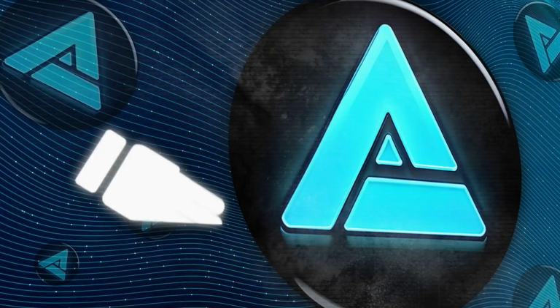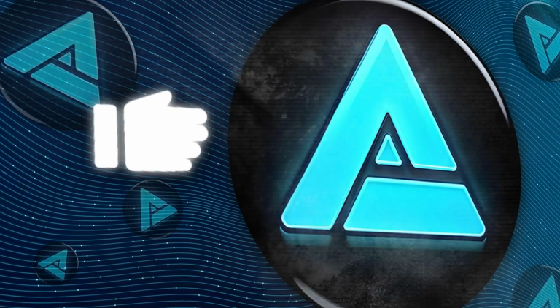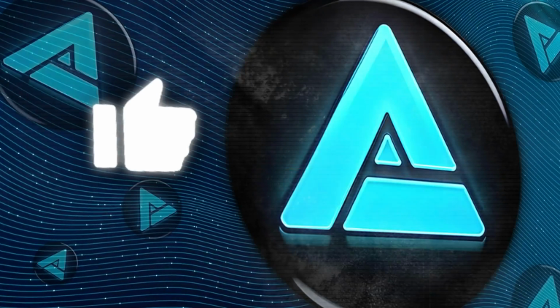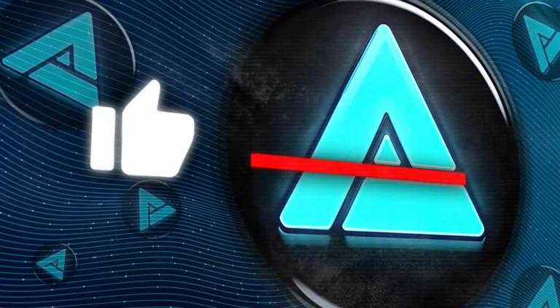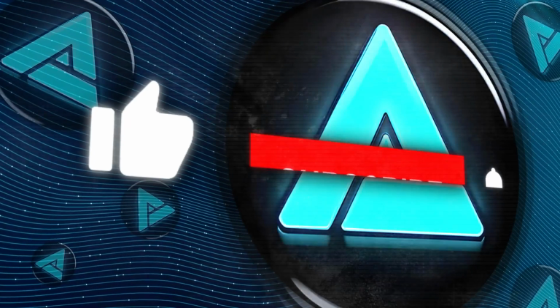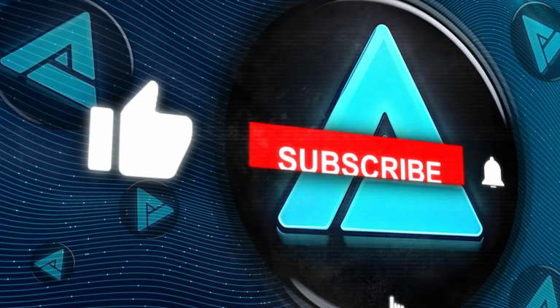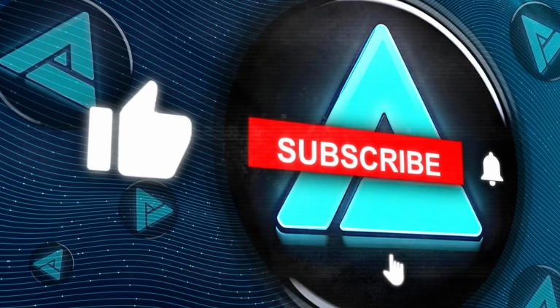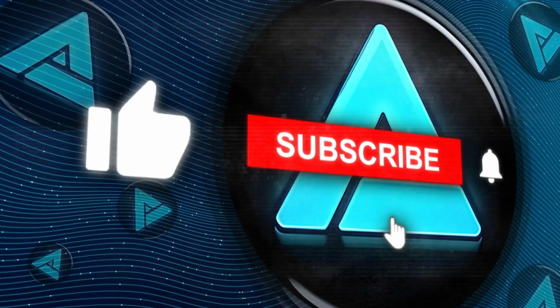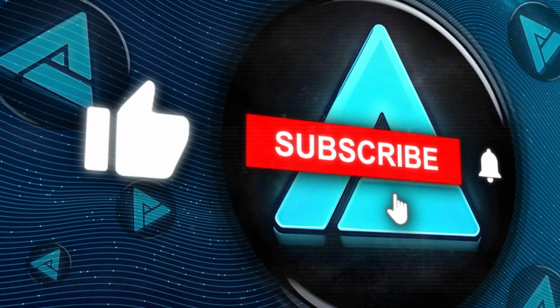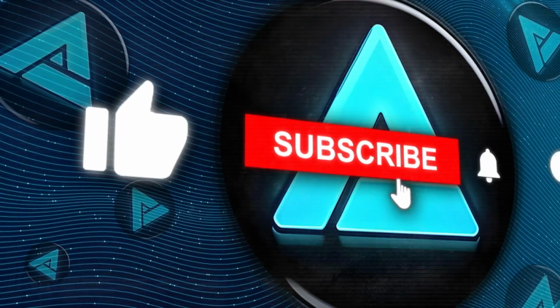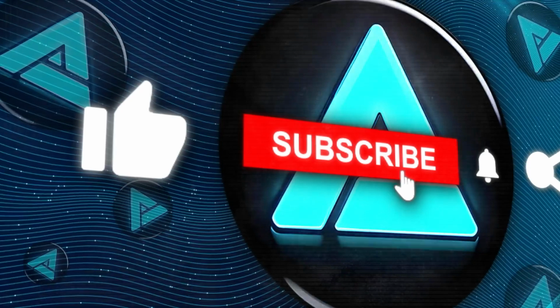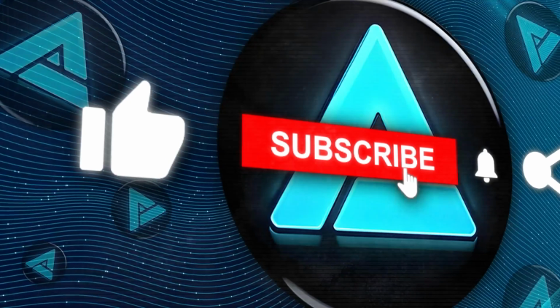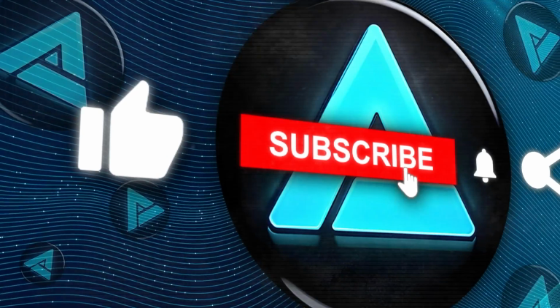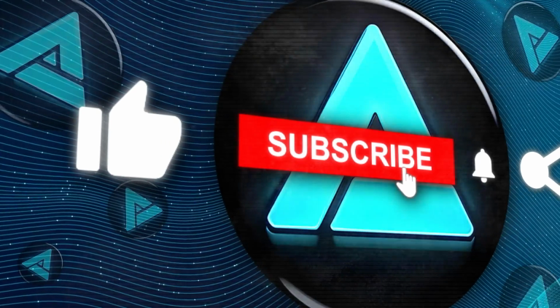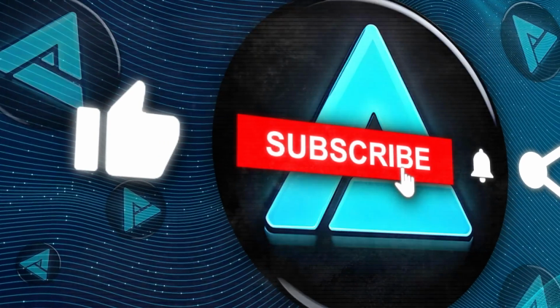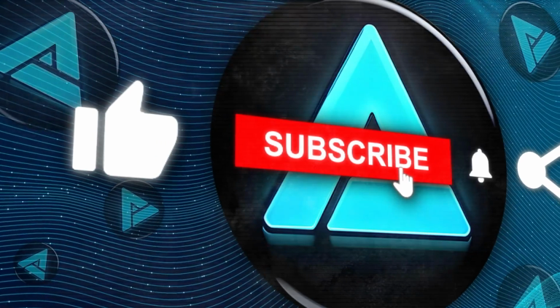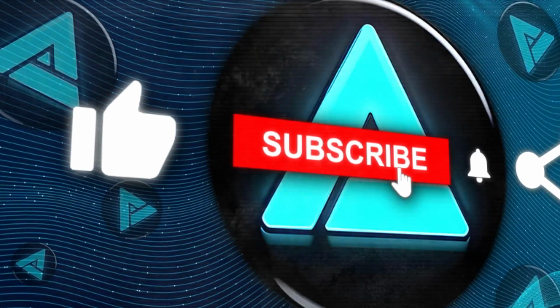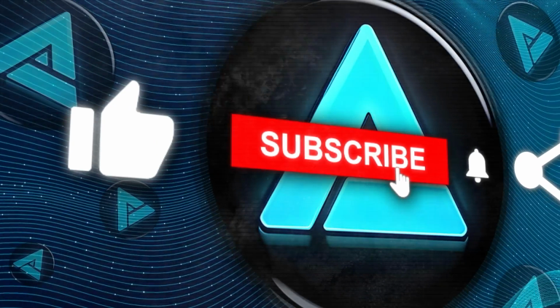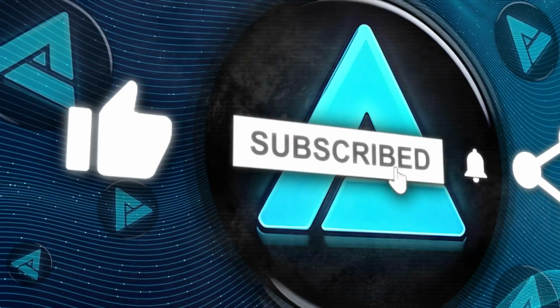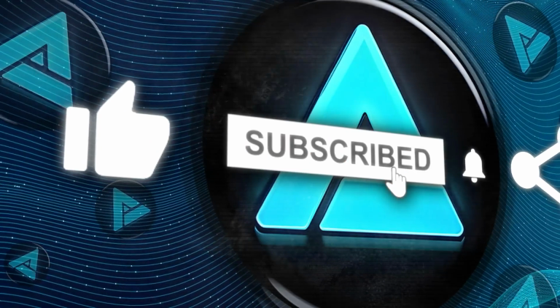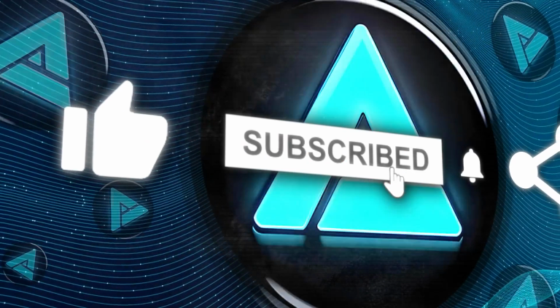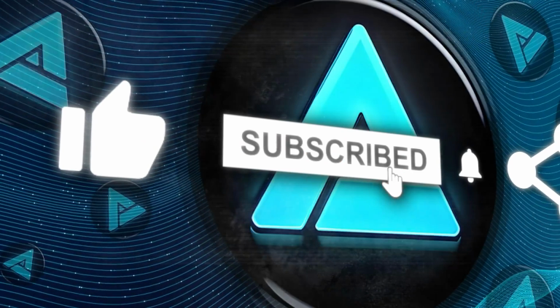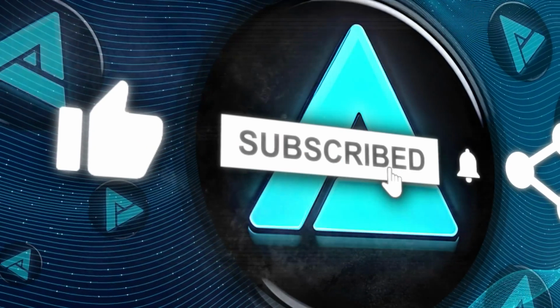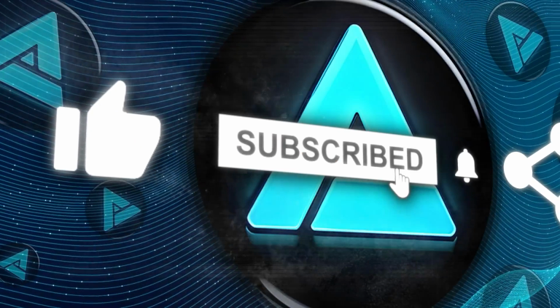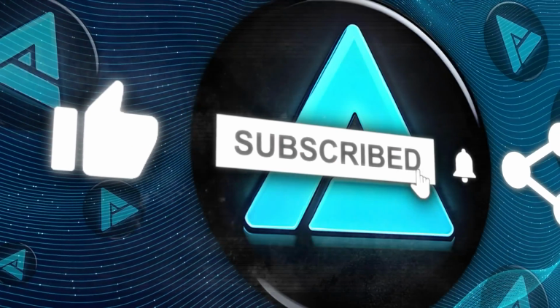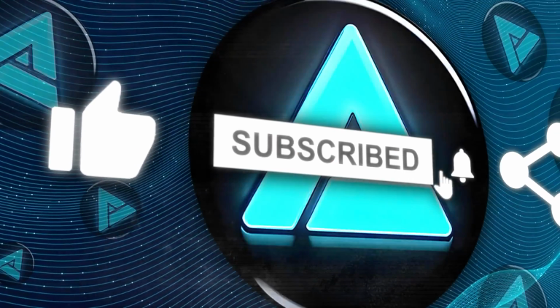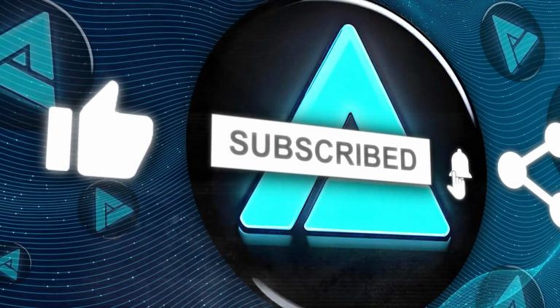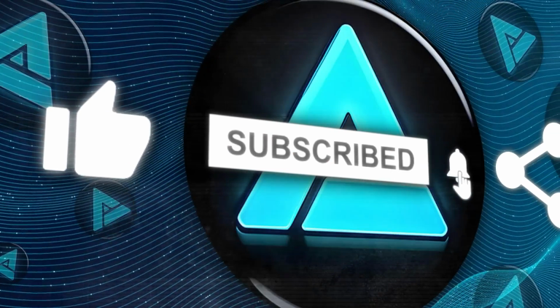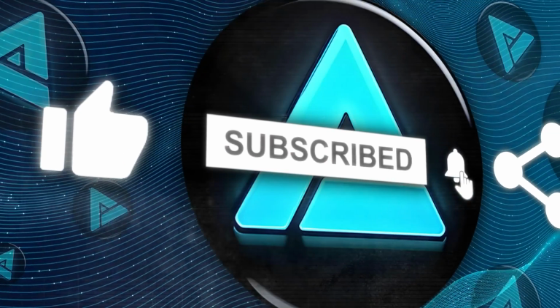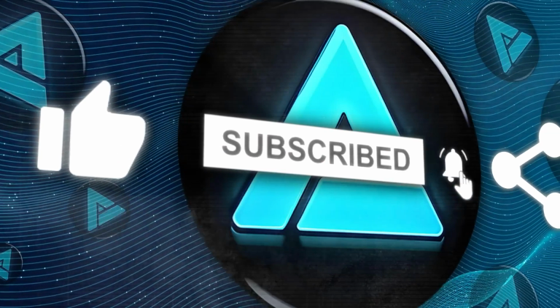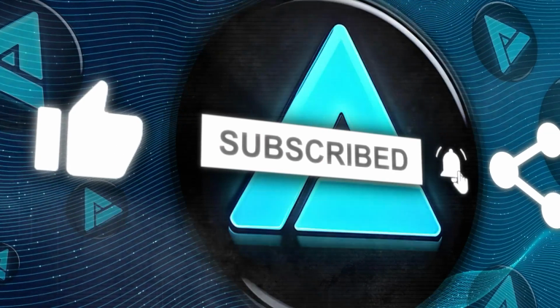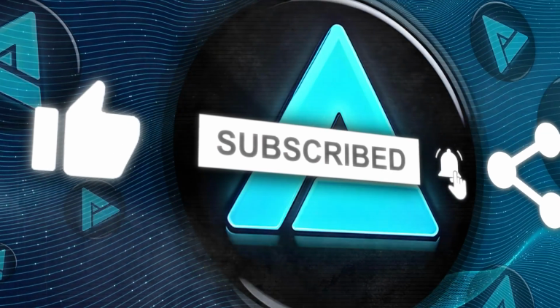Don't forget to hit that subscribe button for more updates. Thanks for tuning in, and we'll catch you in the next one.